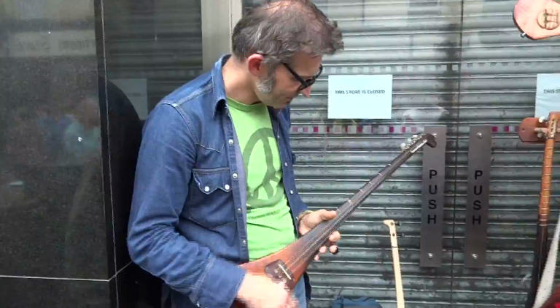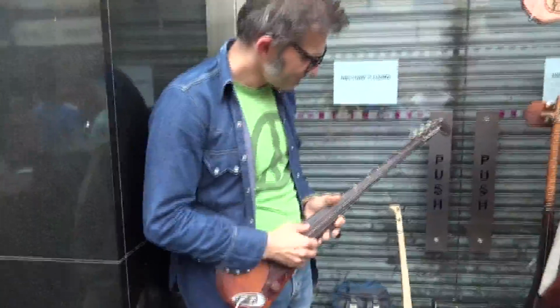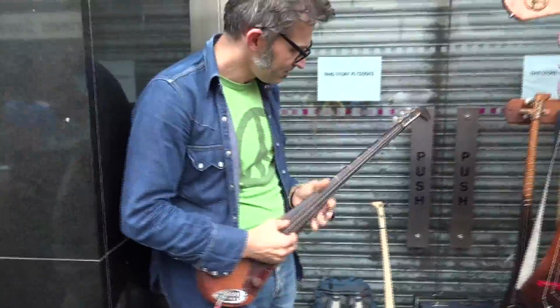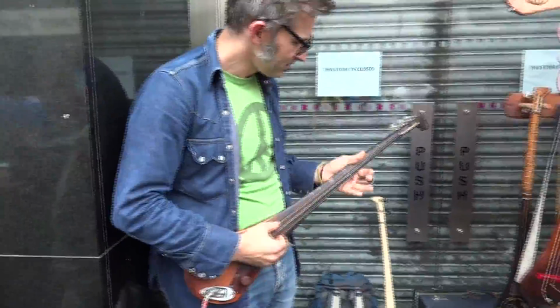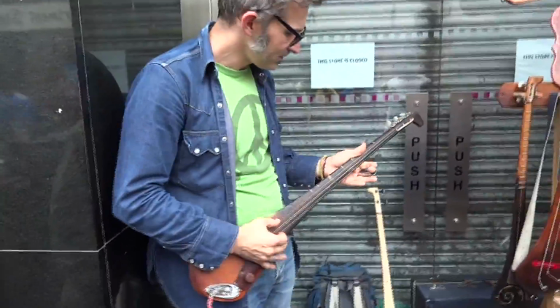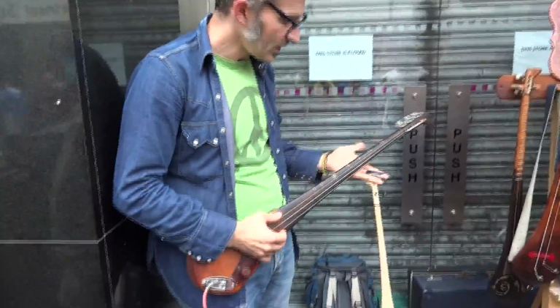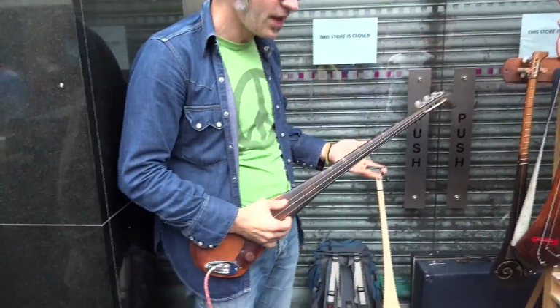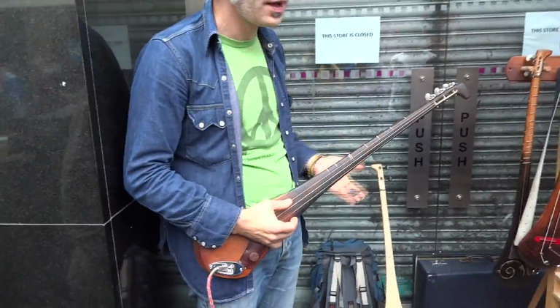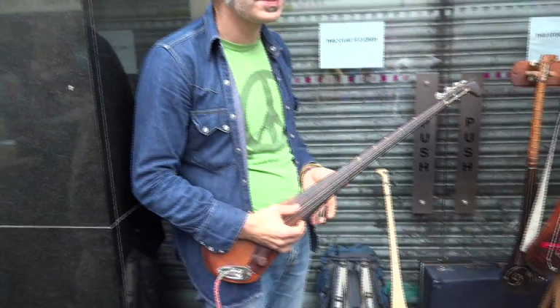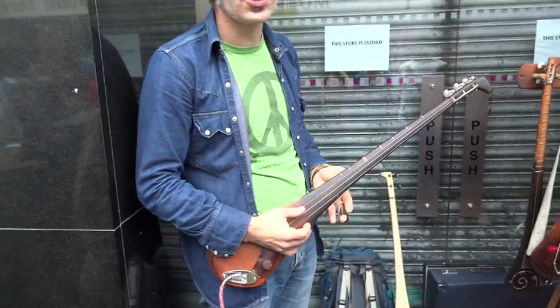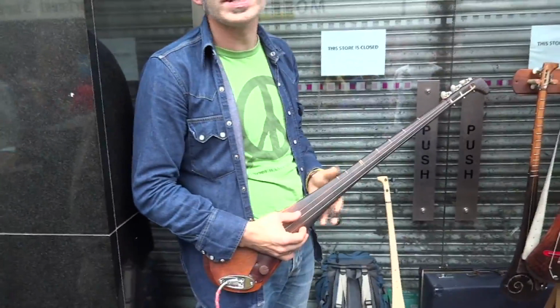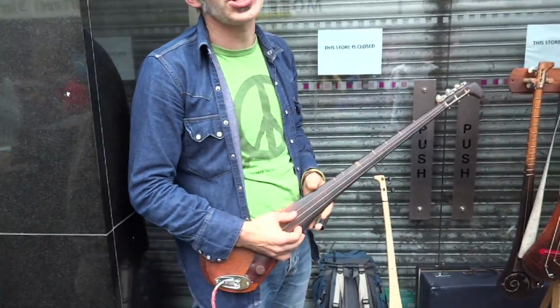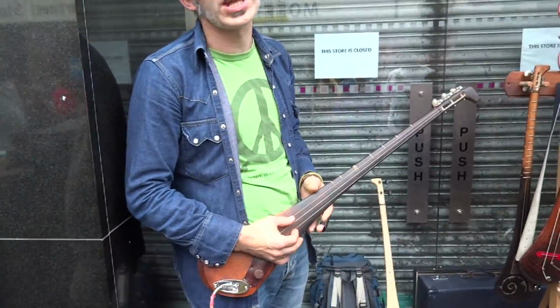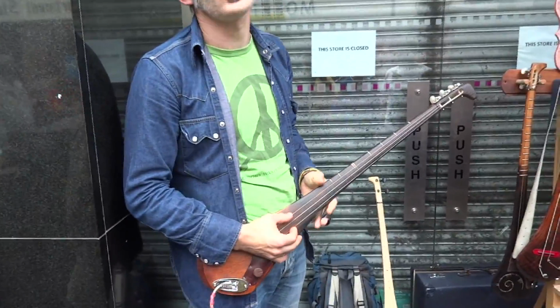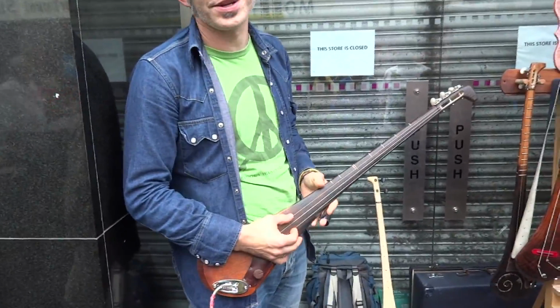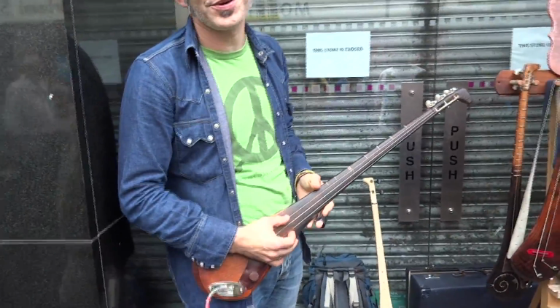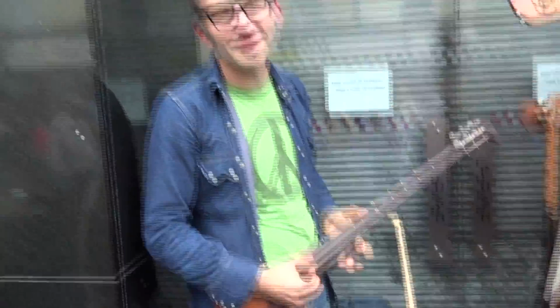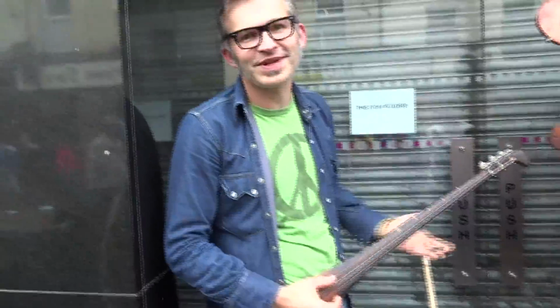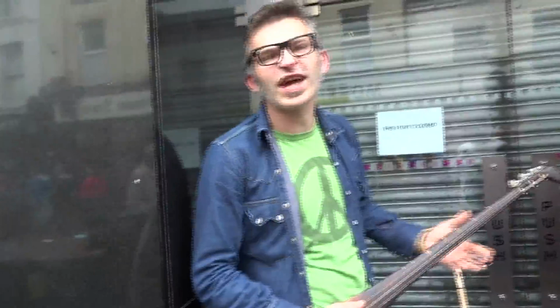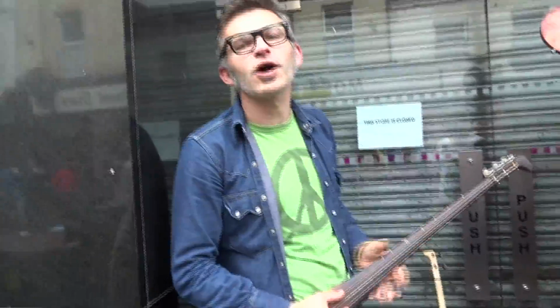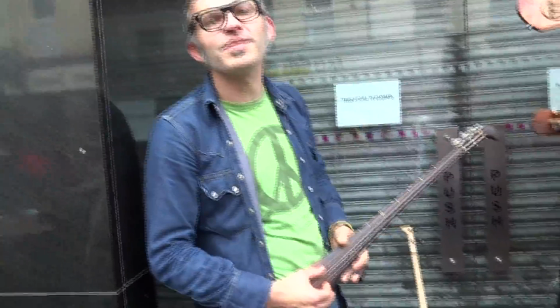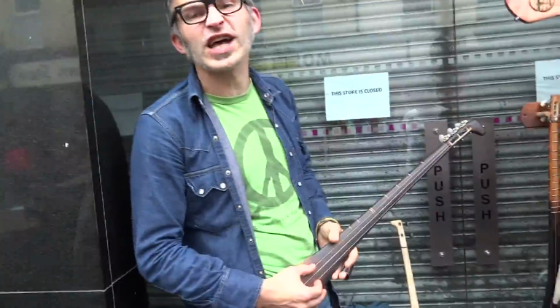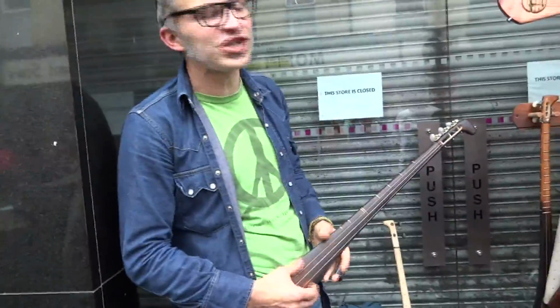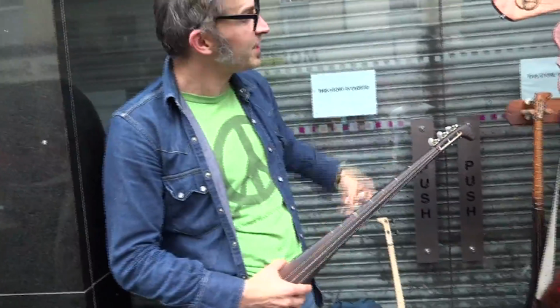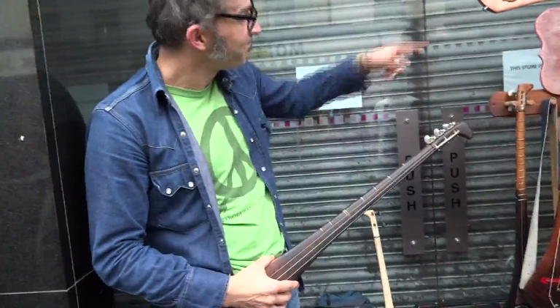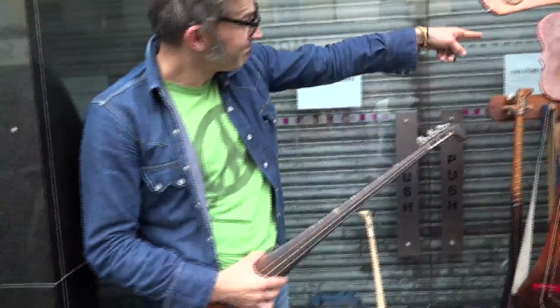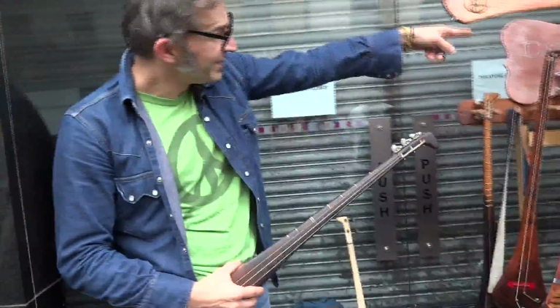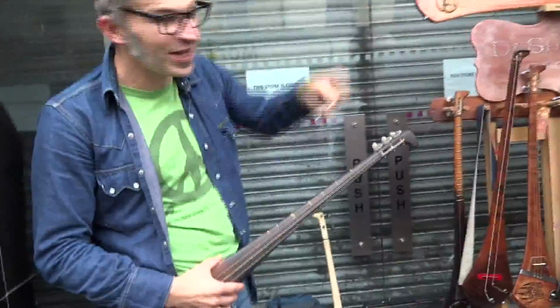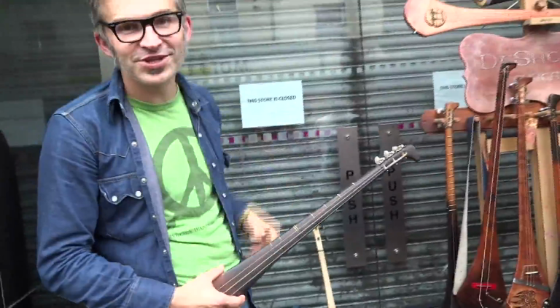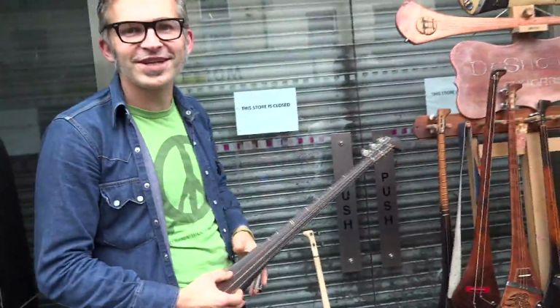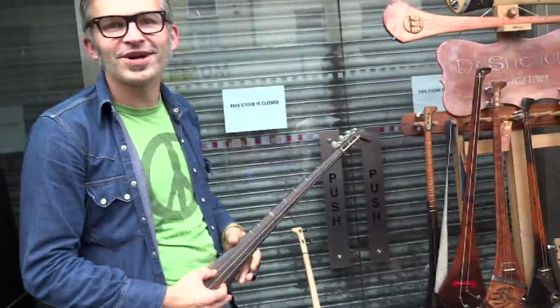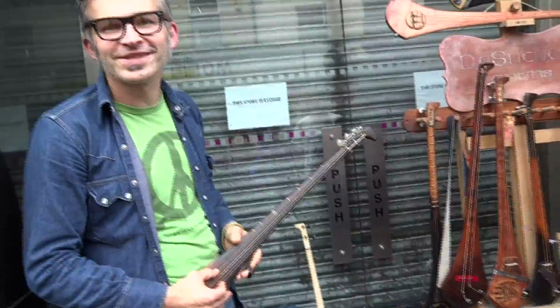What's it called? It's a Harley-Stick guitar. I call them Da Shtick — Da Shtick Guitars.